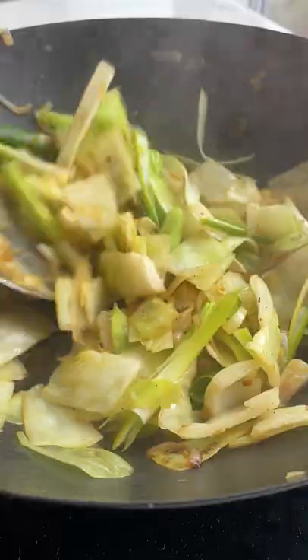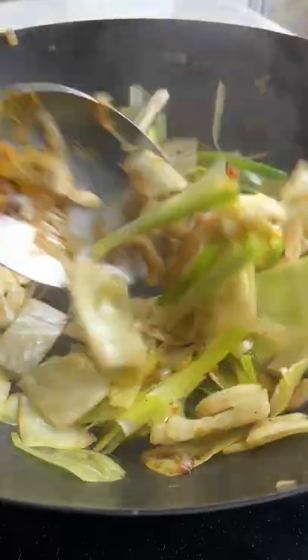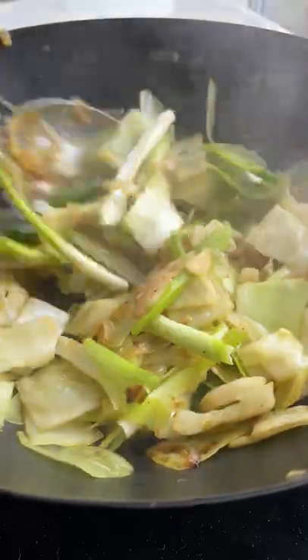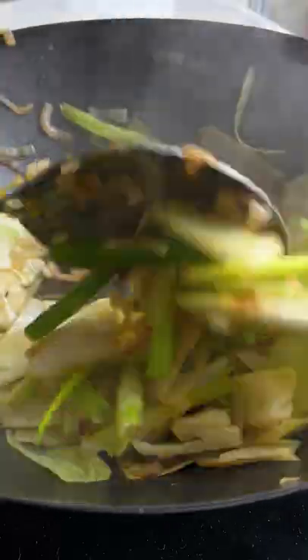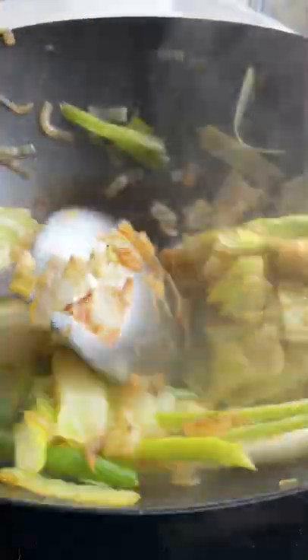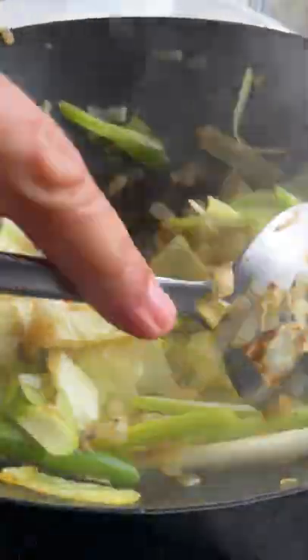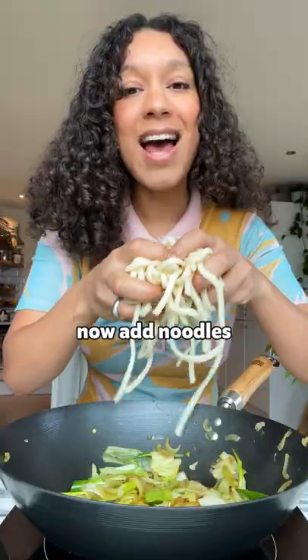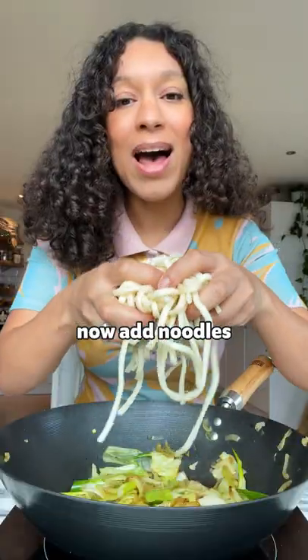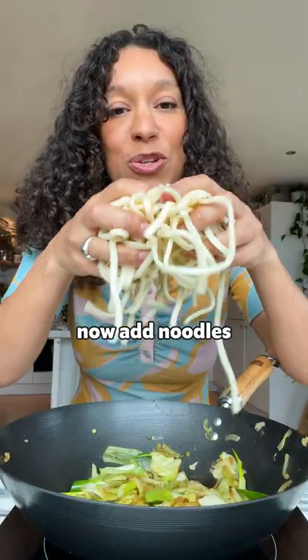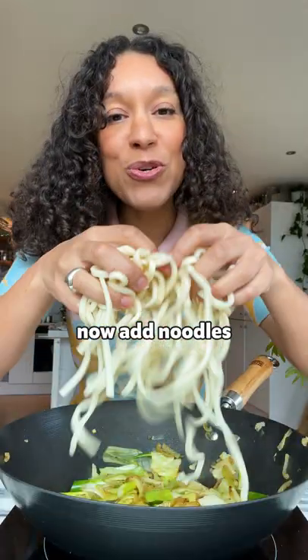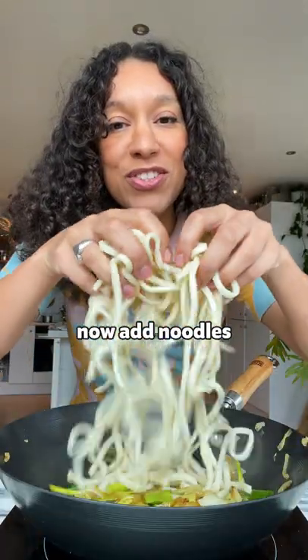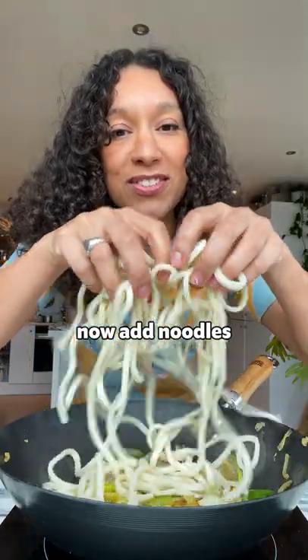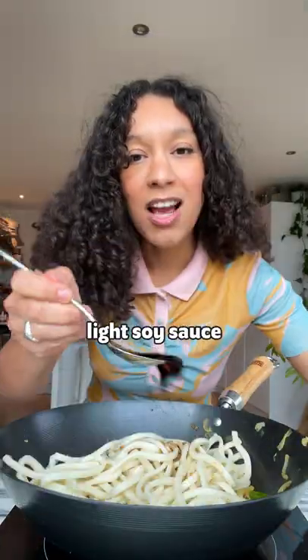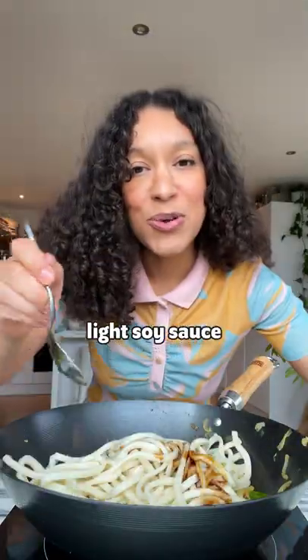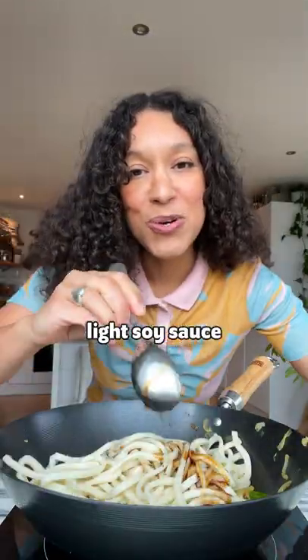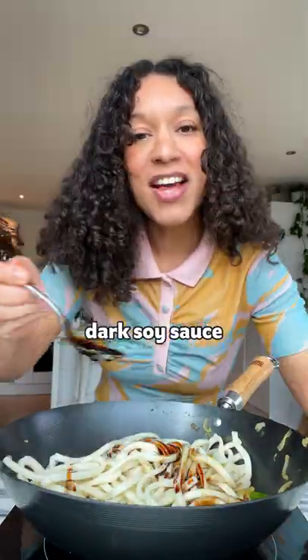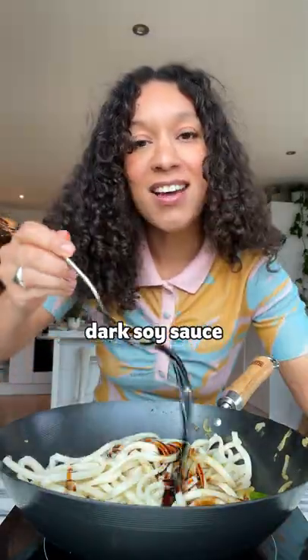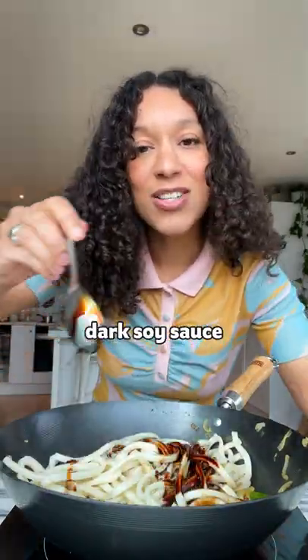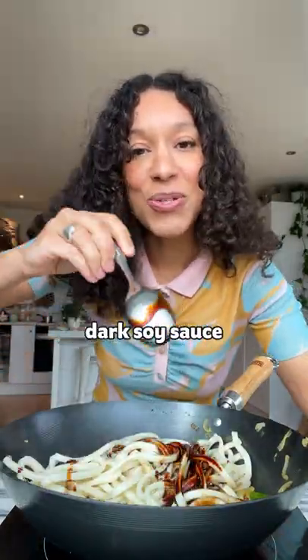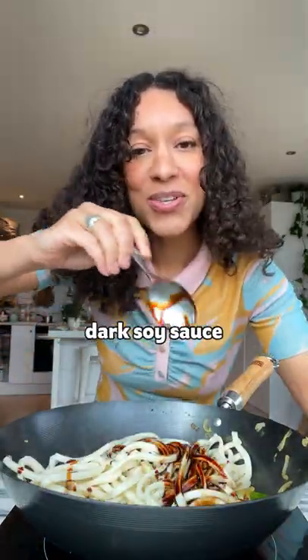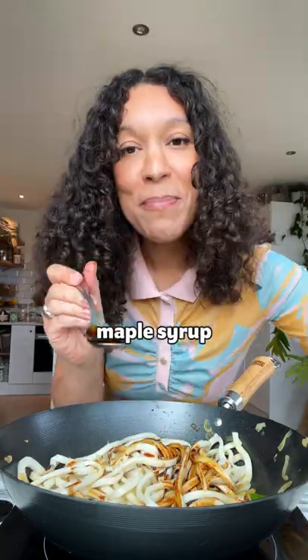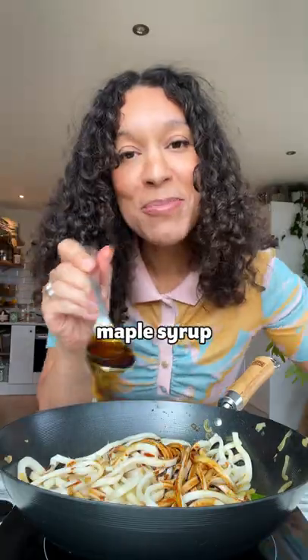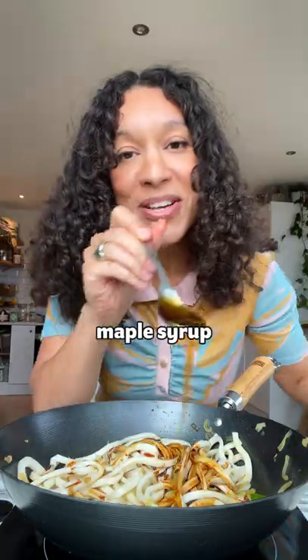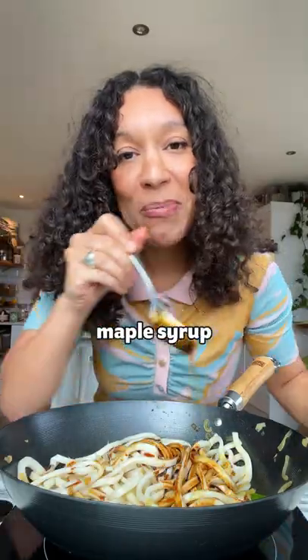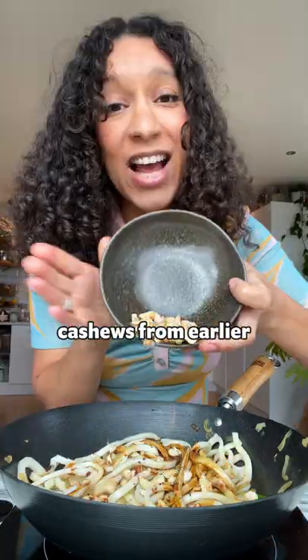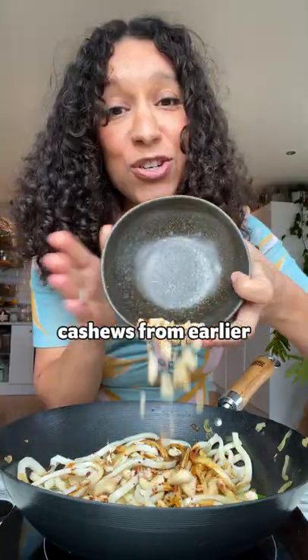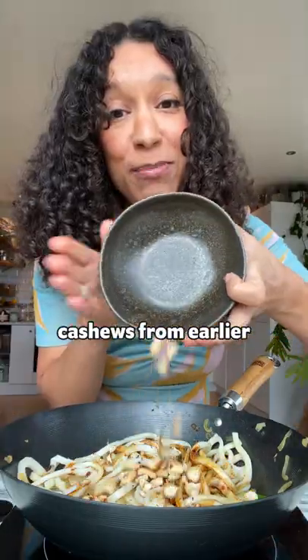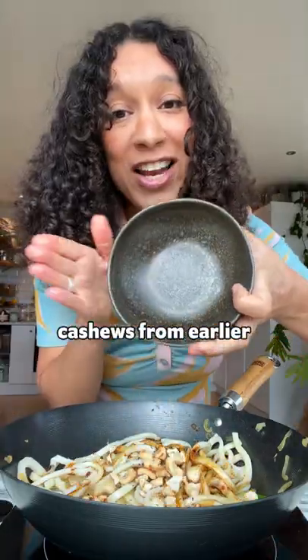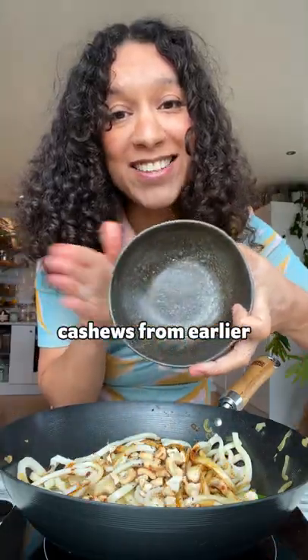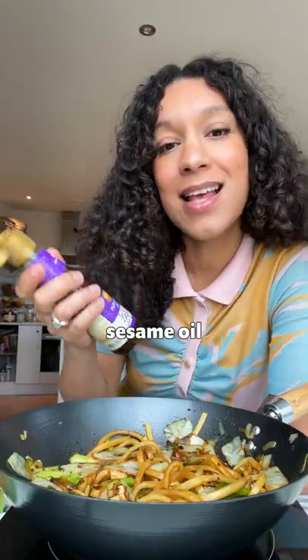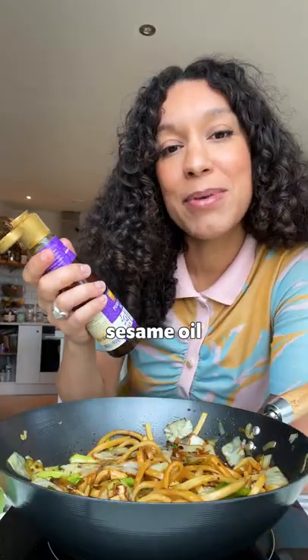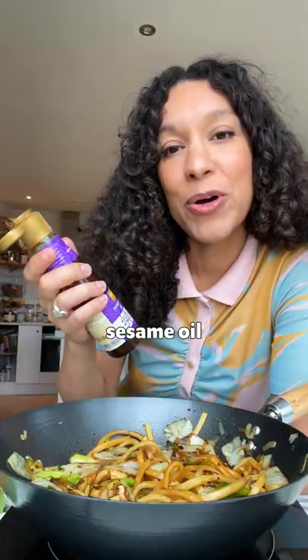Now add noodles, light soy sauce, dark soy sauce, maple syrup, cashews from earlier, sesame oil.